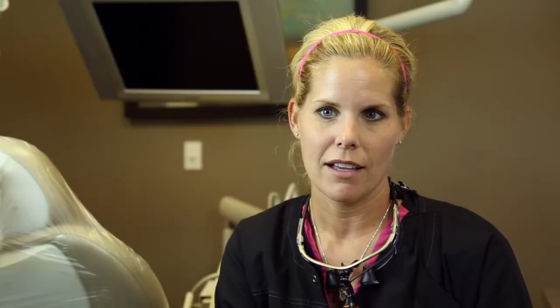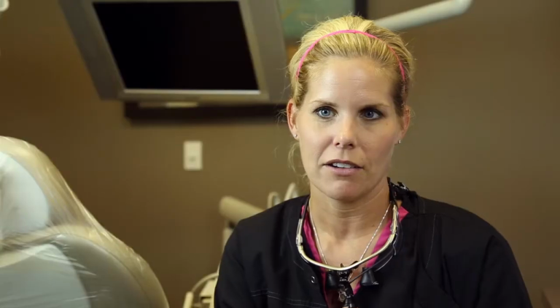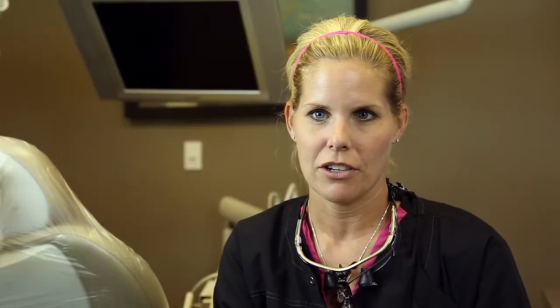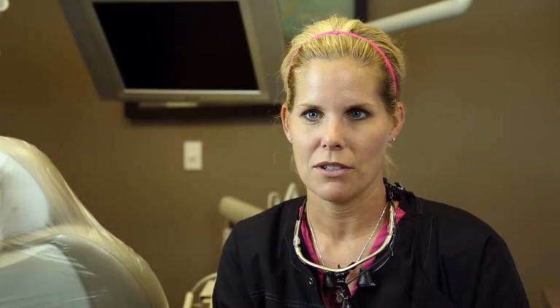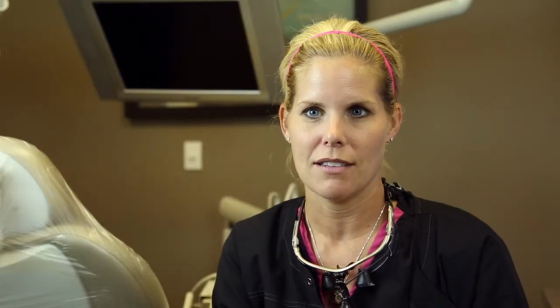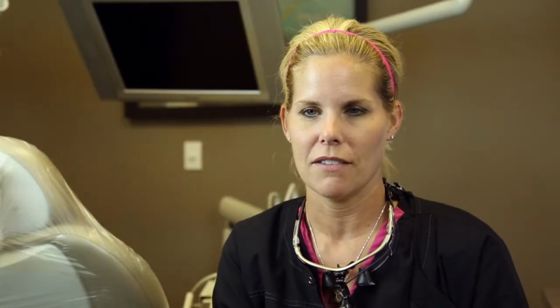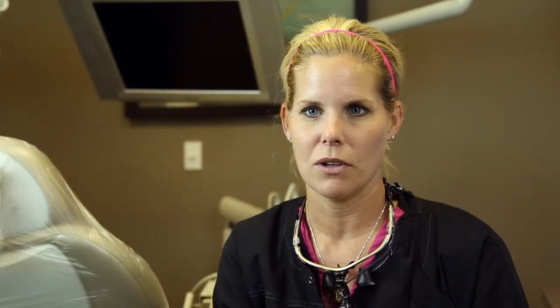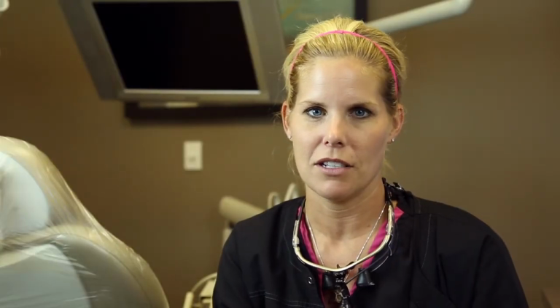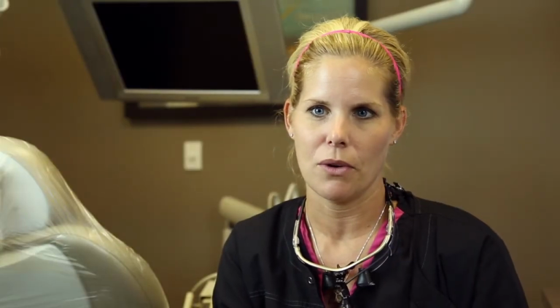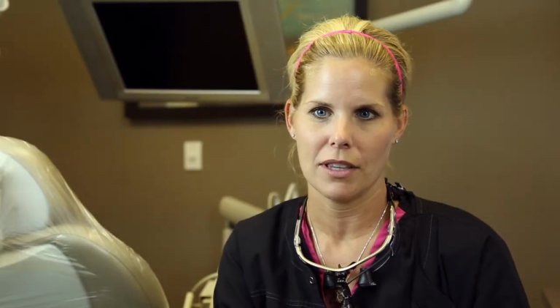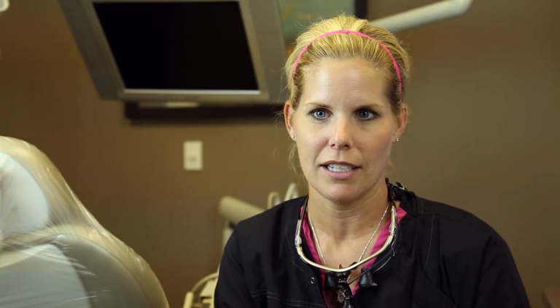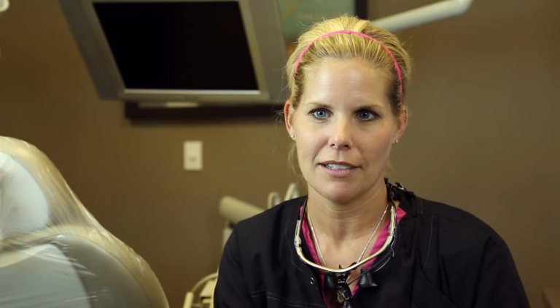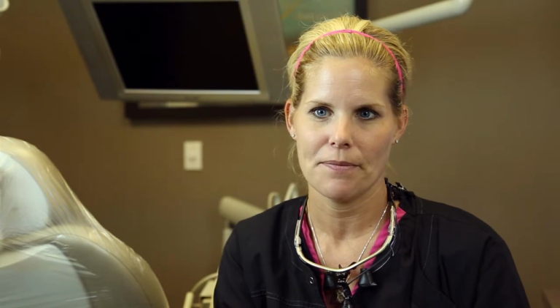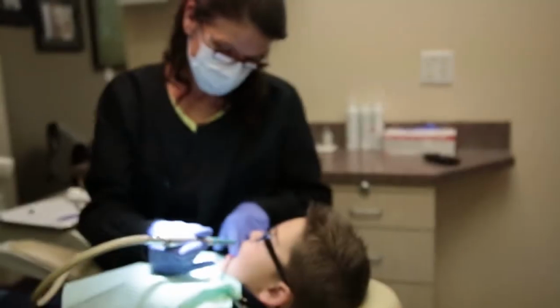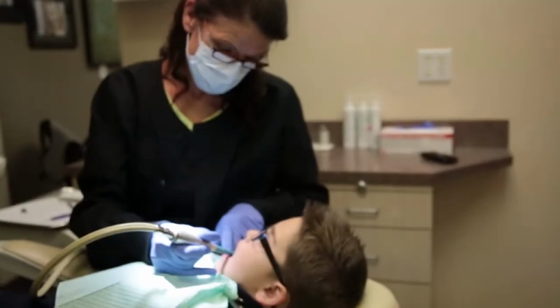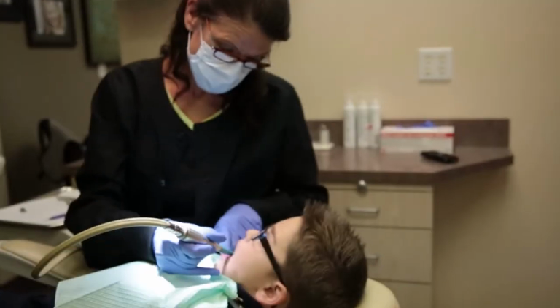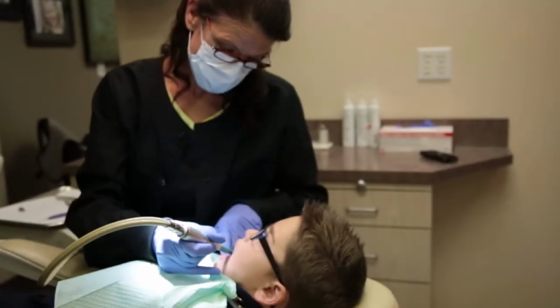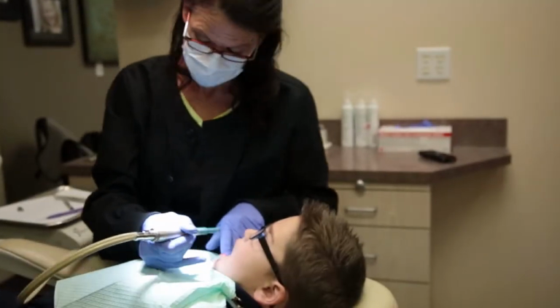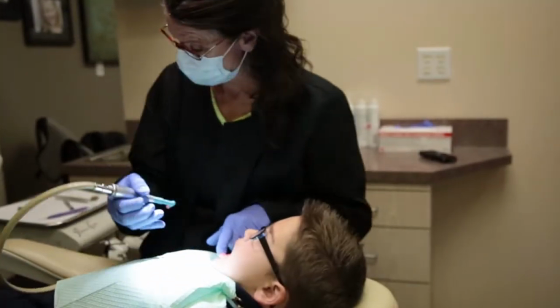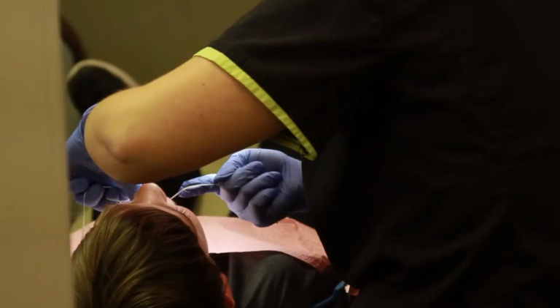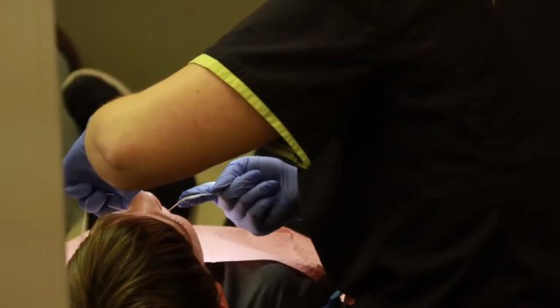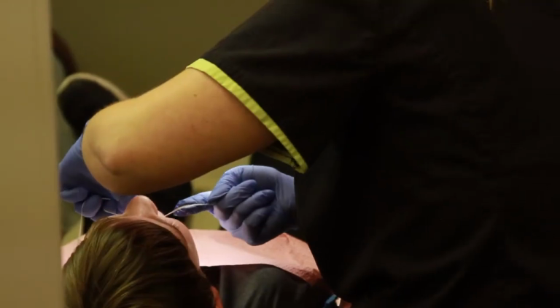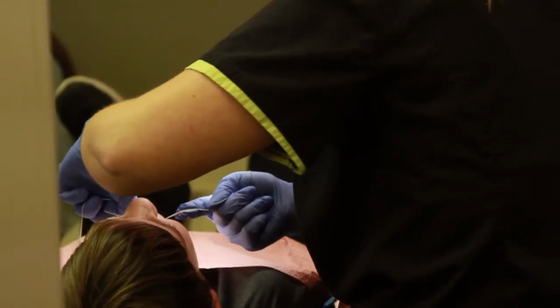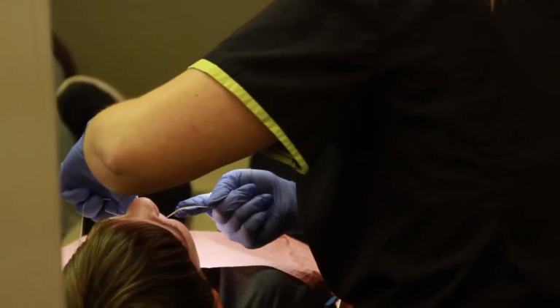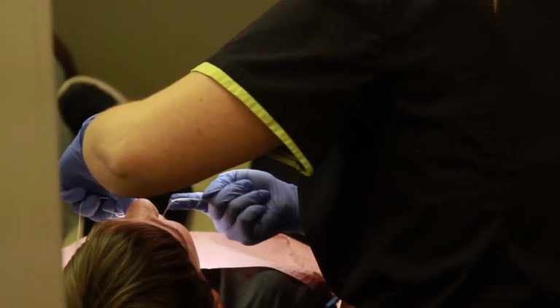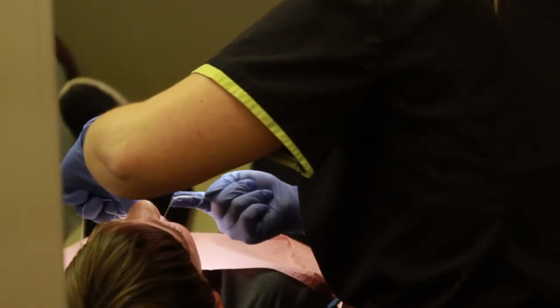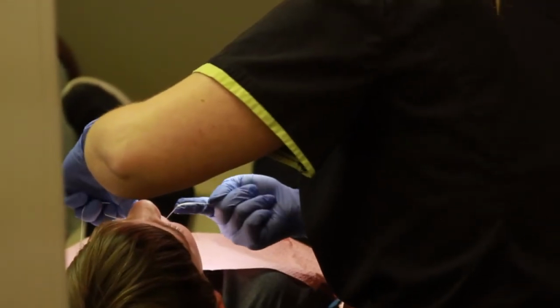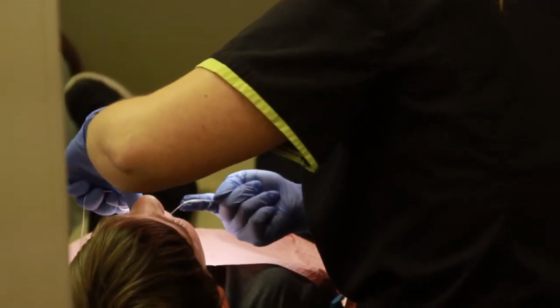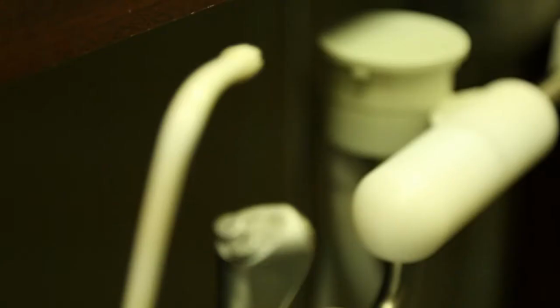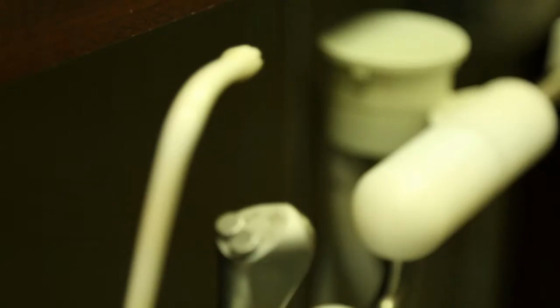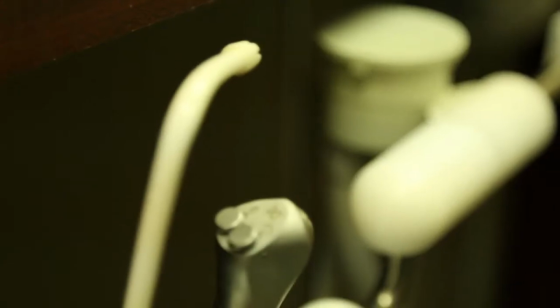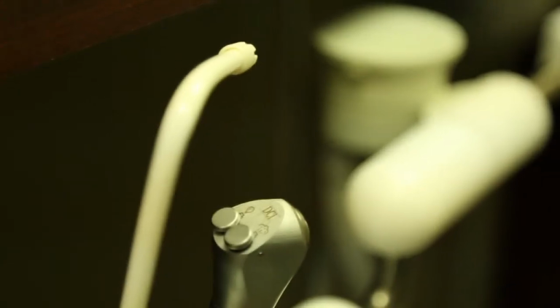As long as your gums are nice and healthy, we'll continue on with the cleaning. During the cleaning, we remove all calculus and plaque. After that, we will polish and floss.